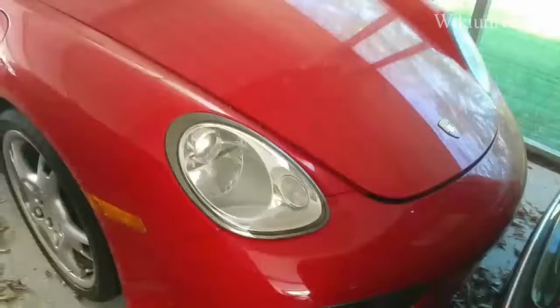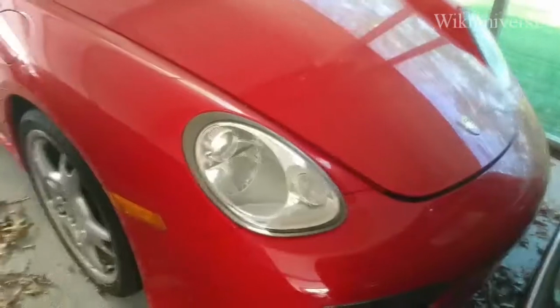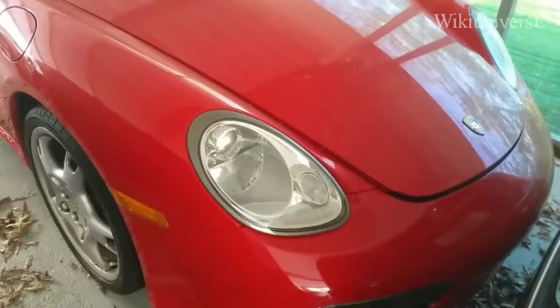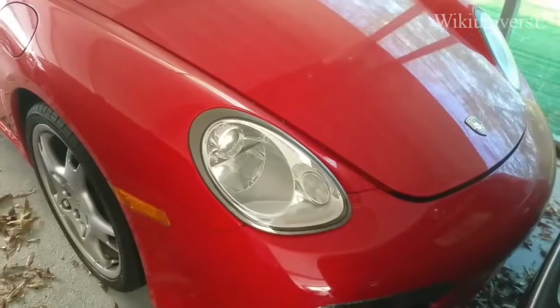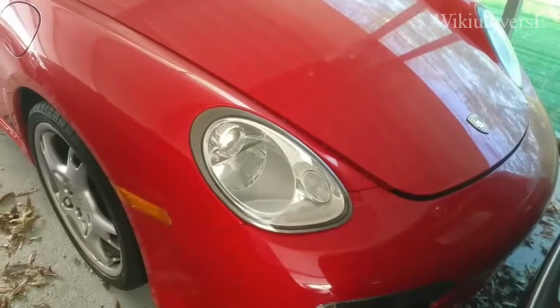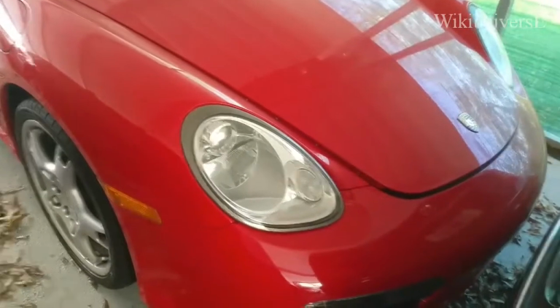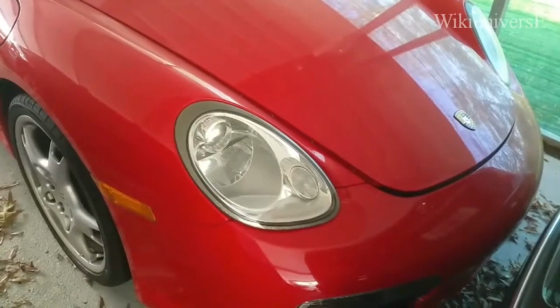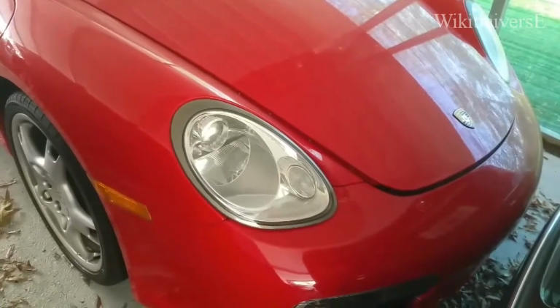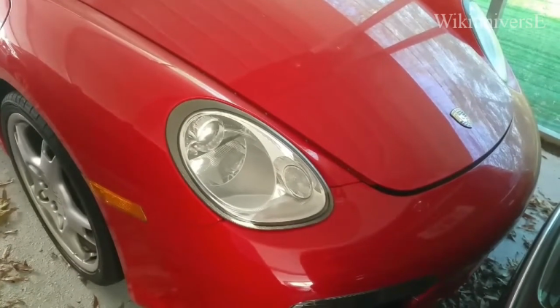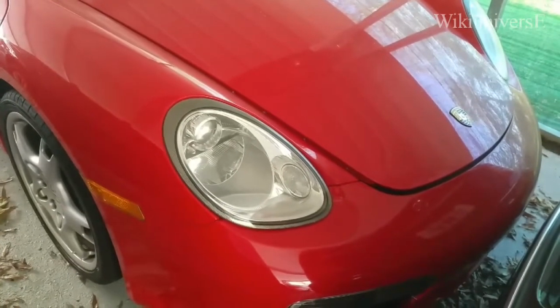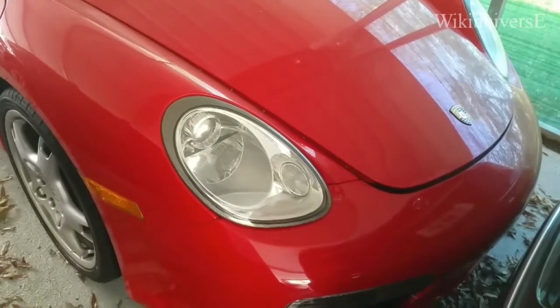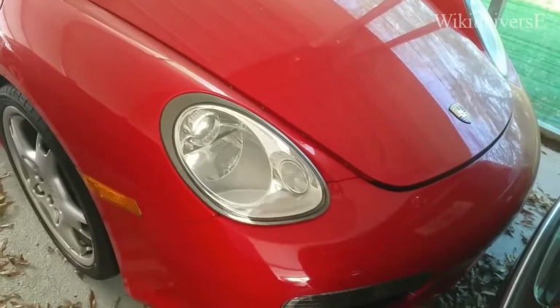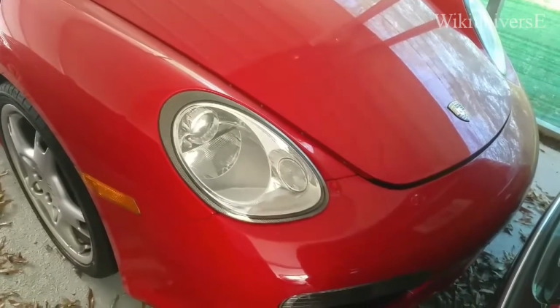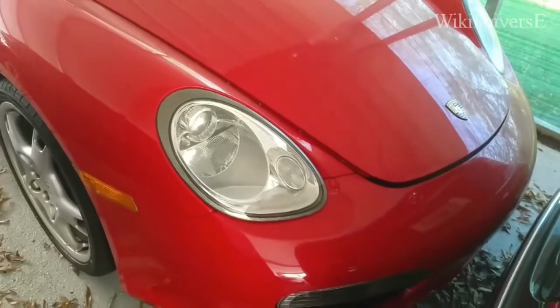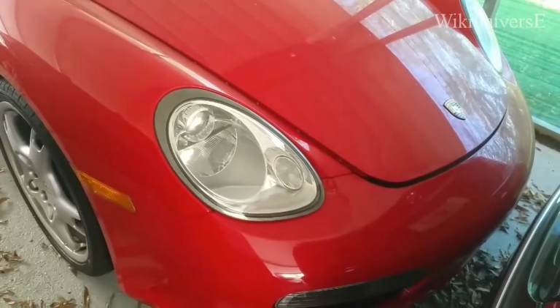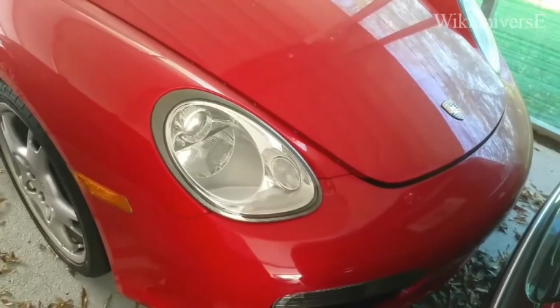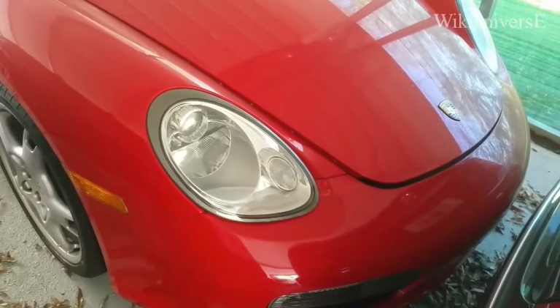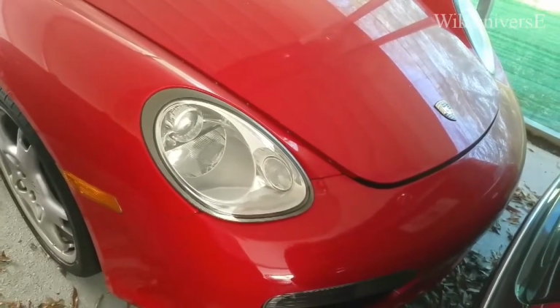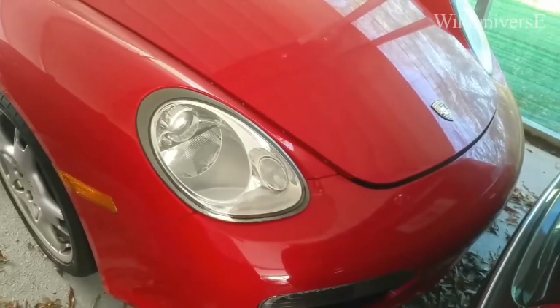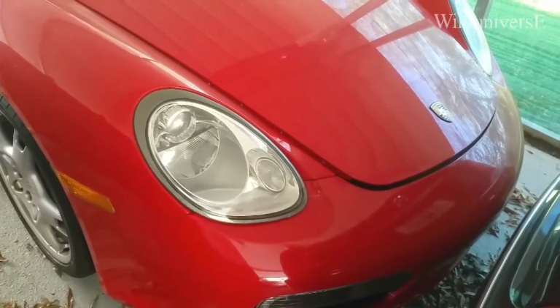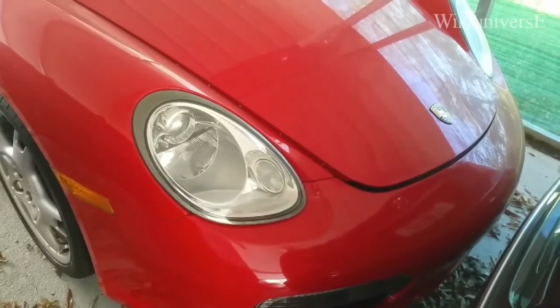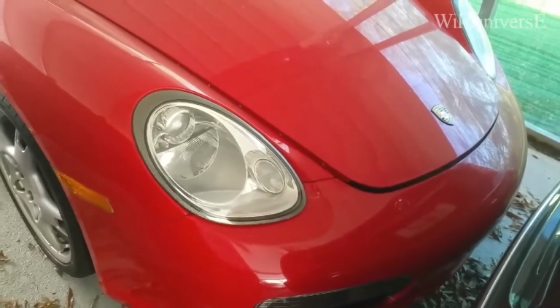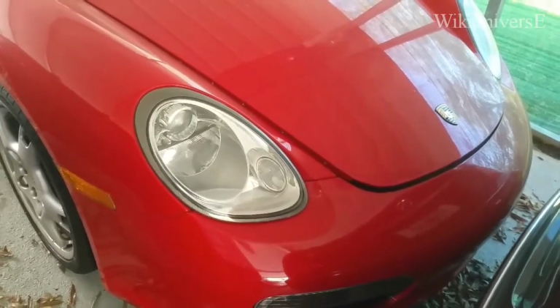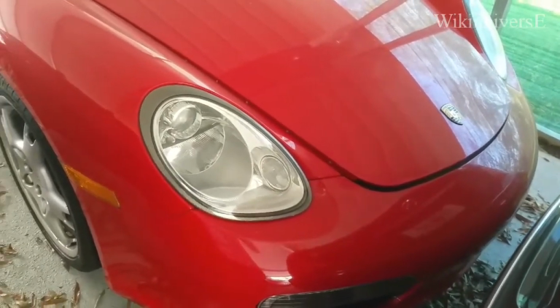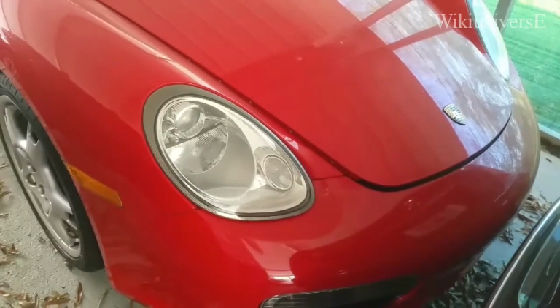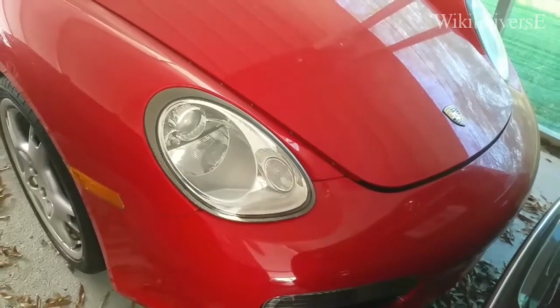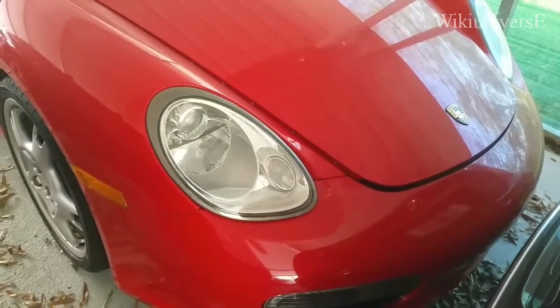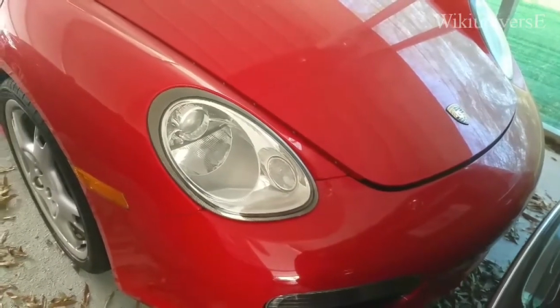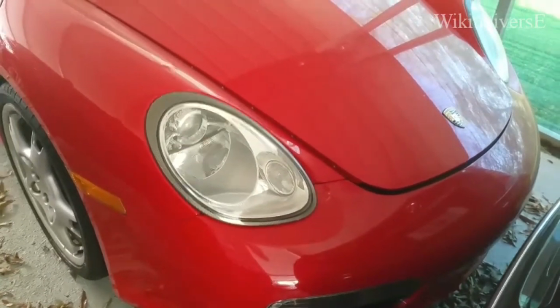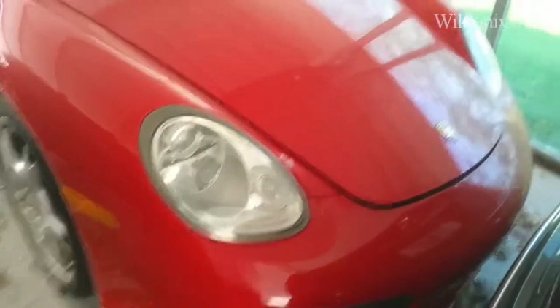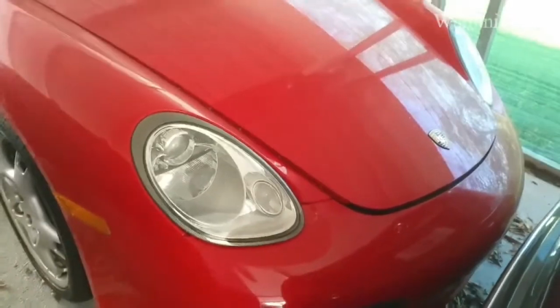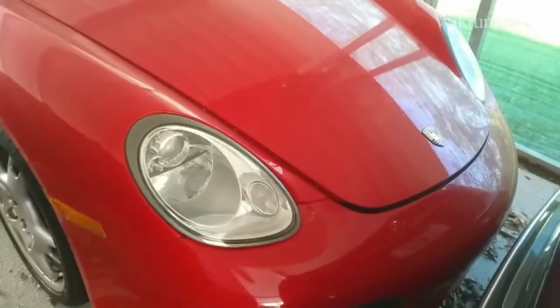Welcome back to WikiUniverse. Today we're going to change the front headlight on a Porsche Boxster.